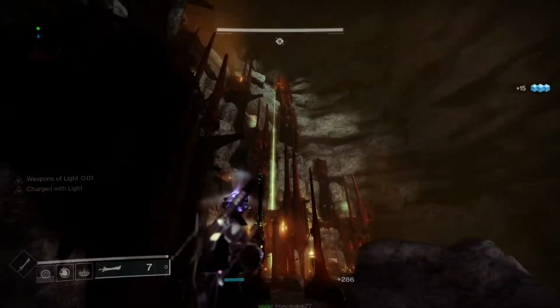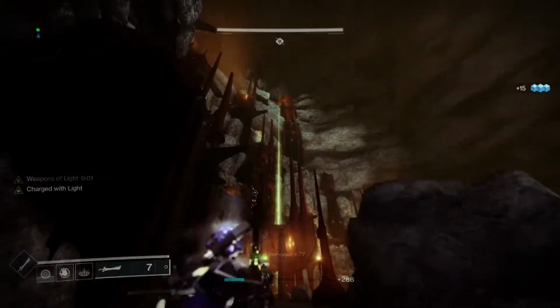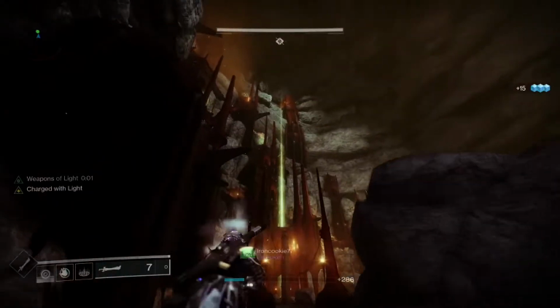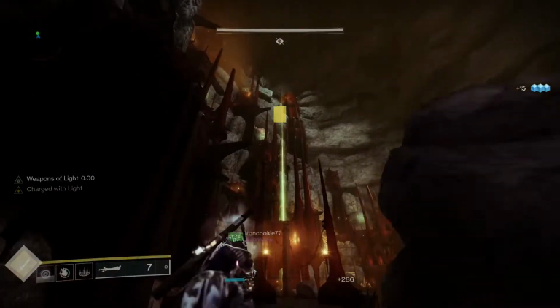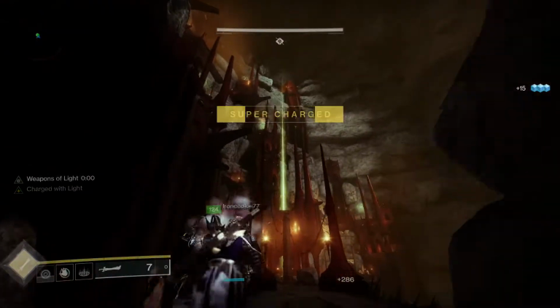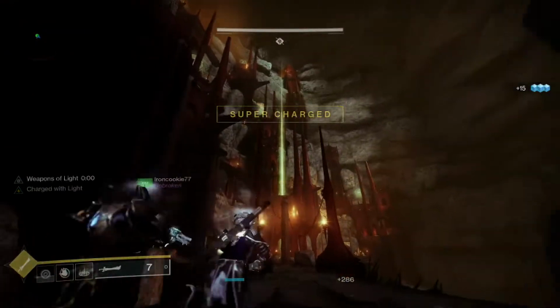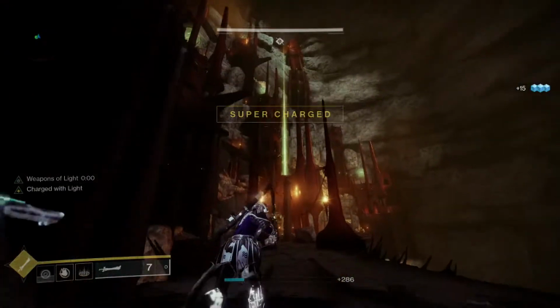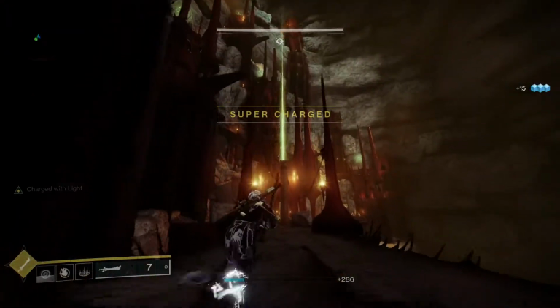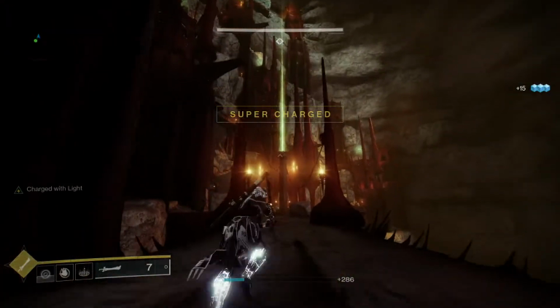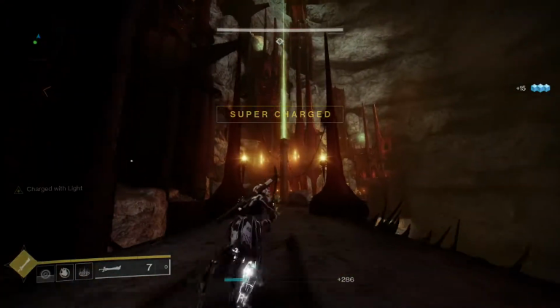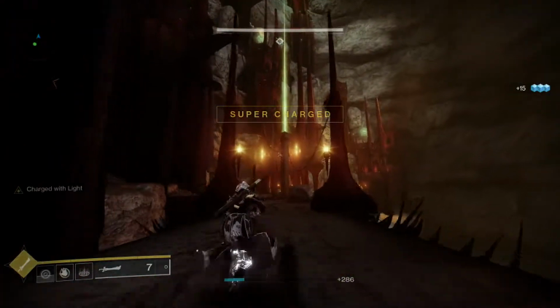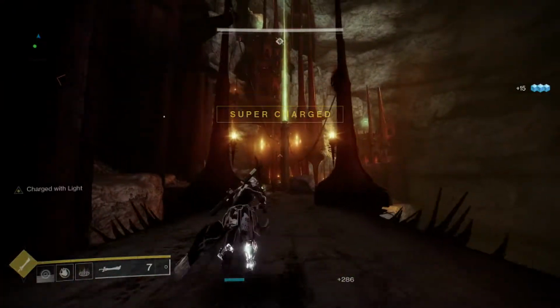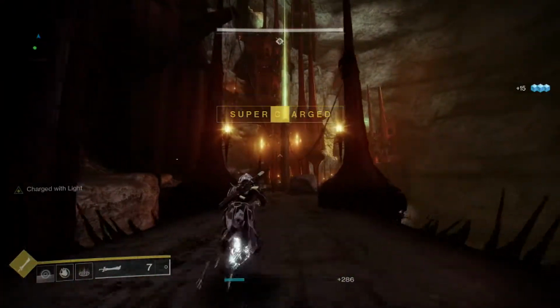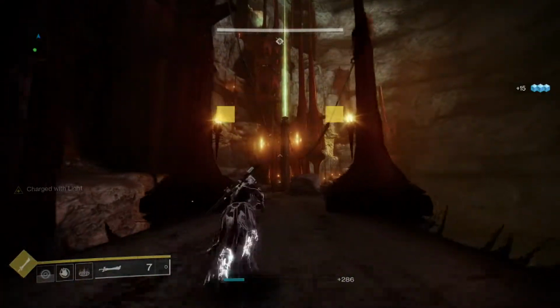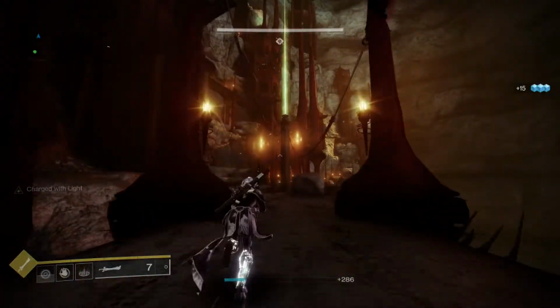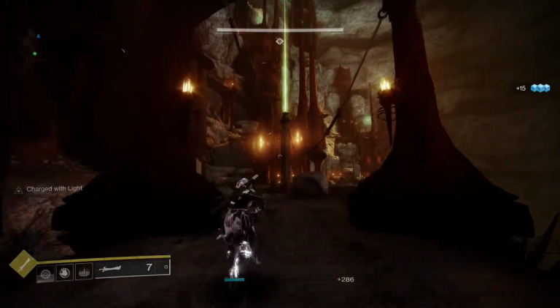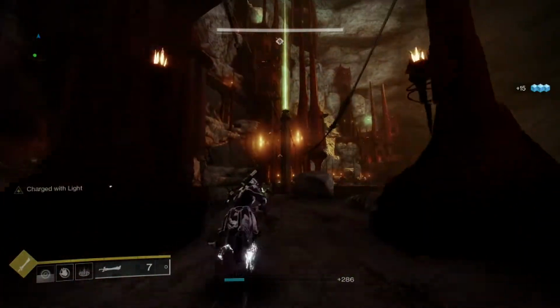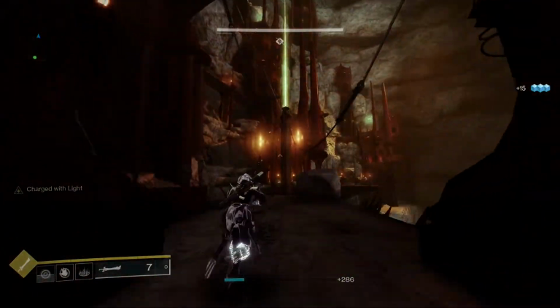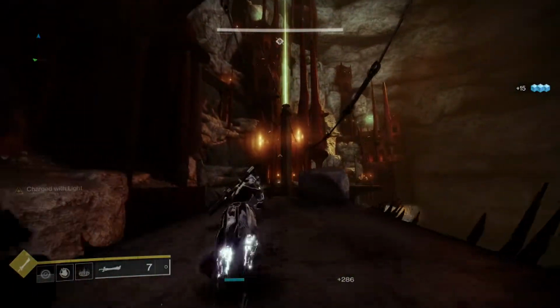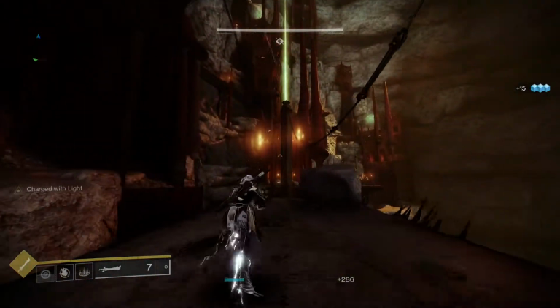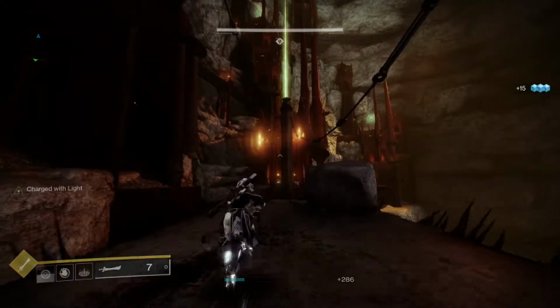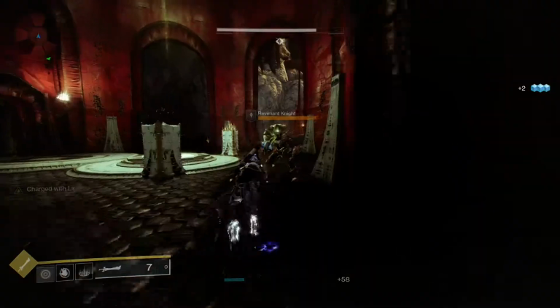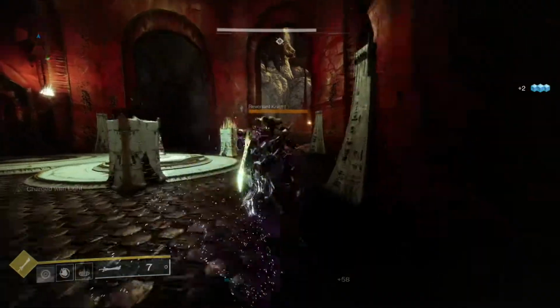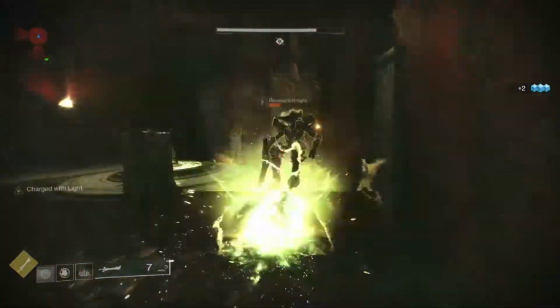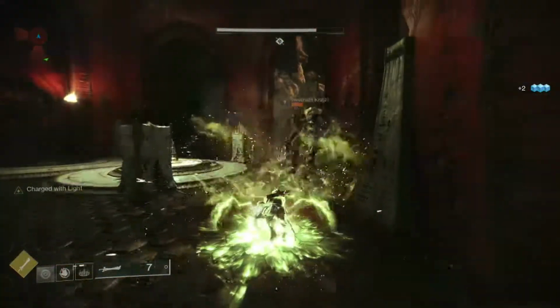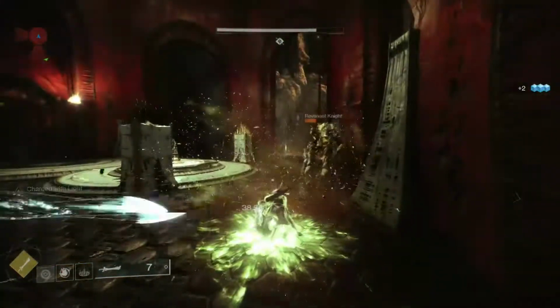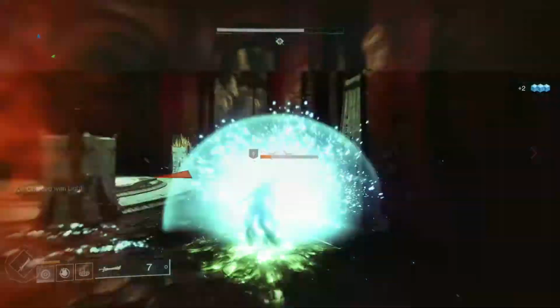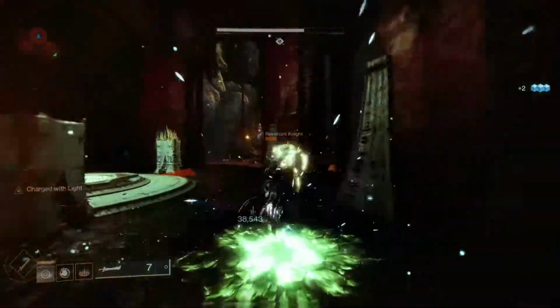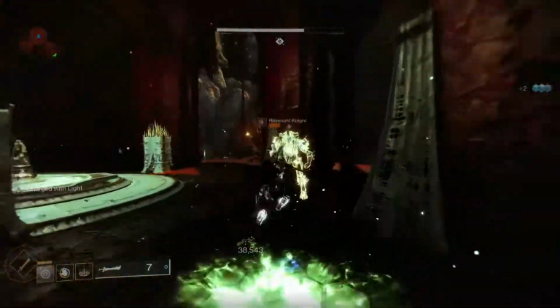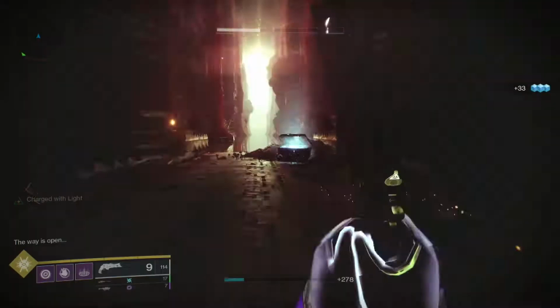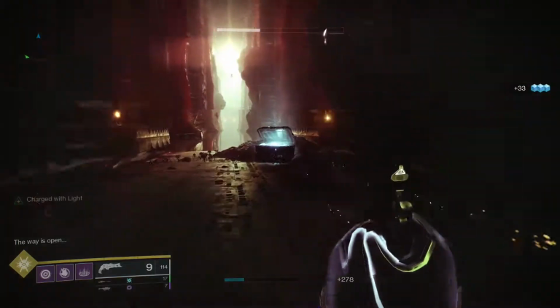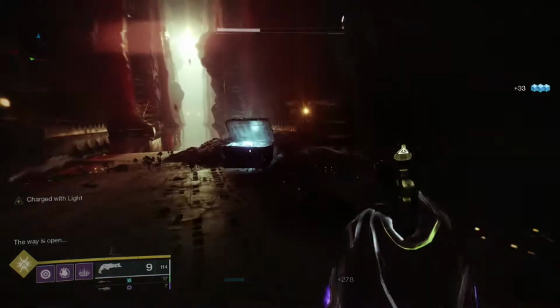Once you've taken care of all high-value targets, there'll be a beam of light at one of the pillars. This will be your exit. Take care of the Revenant Knight one last time, and get your loot.